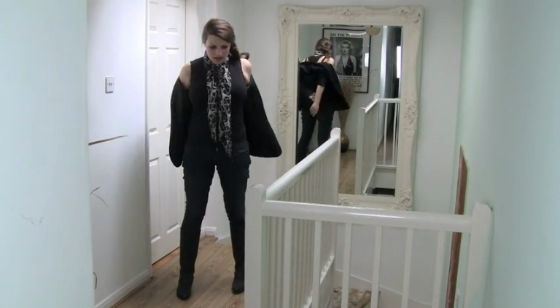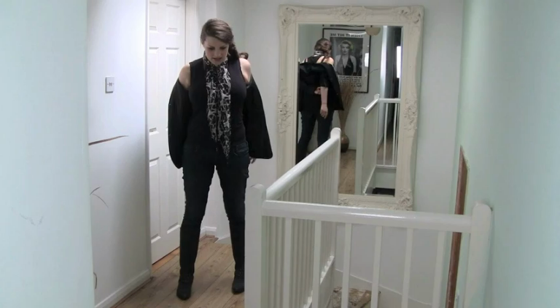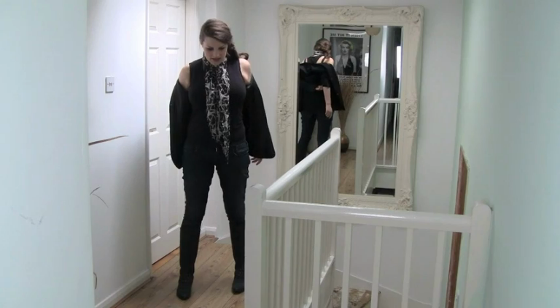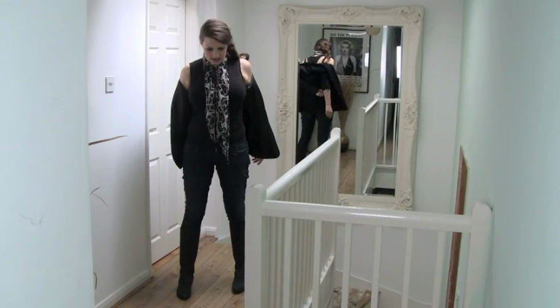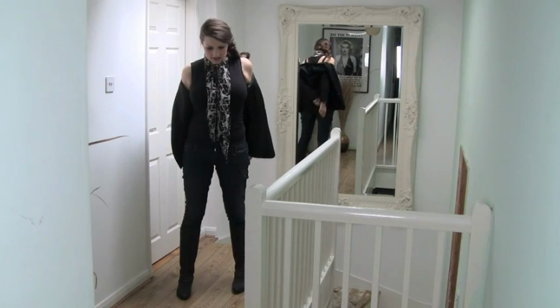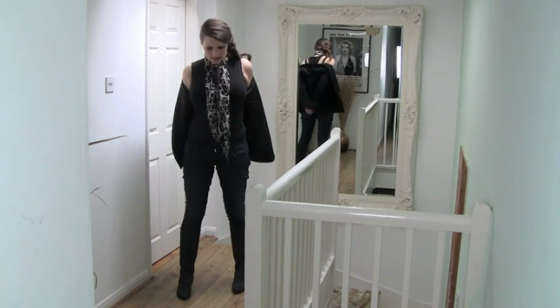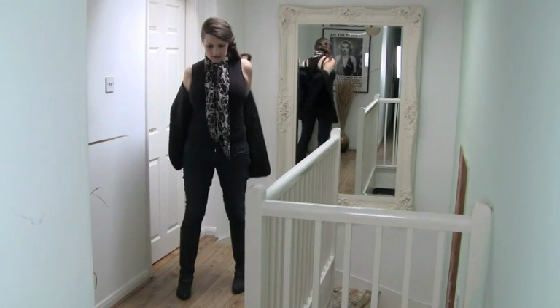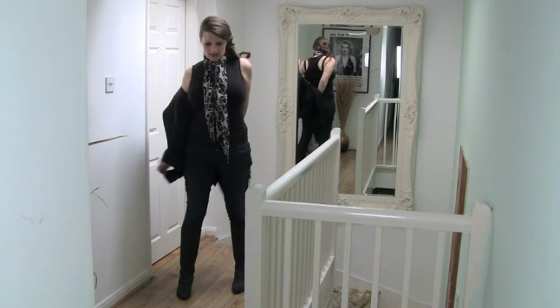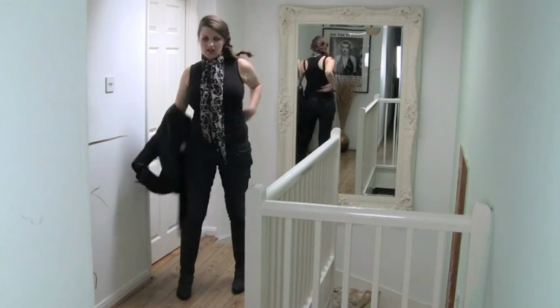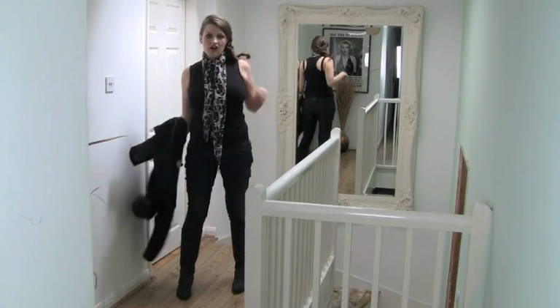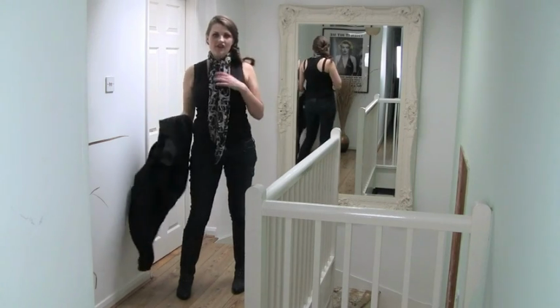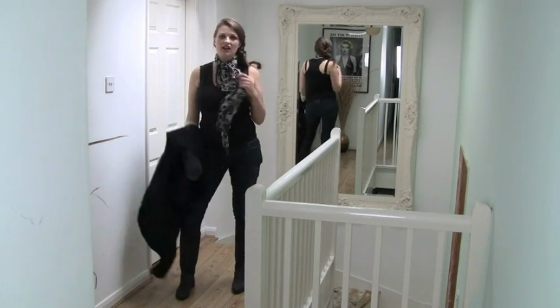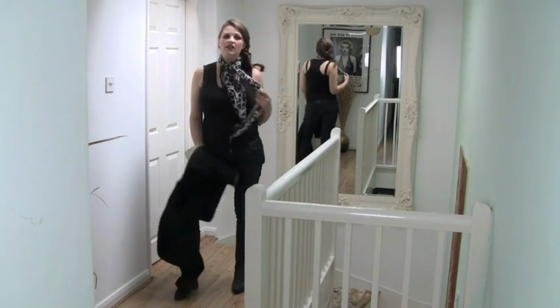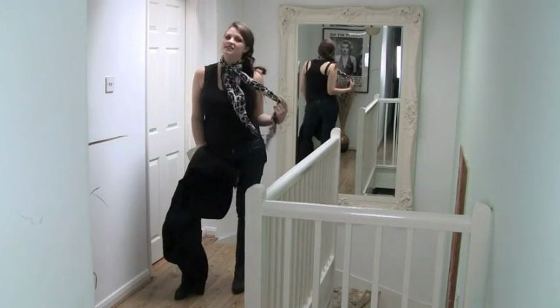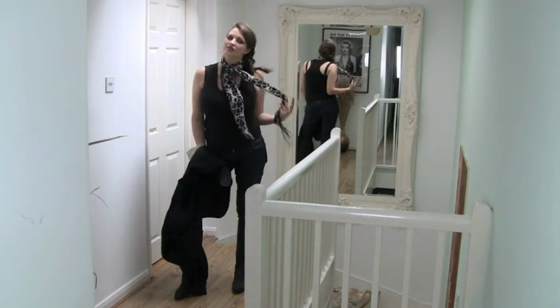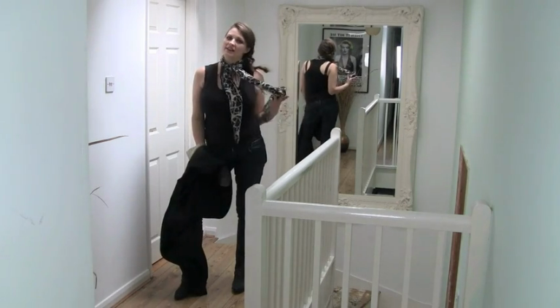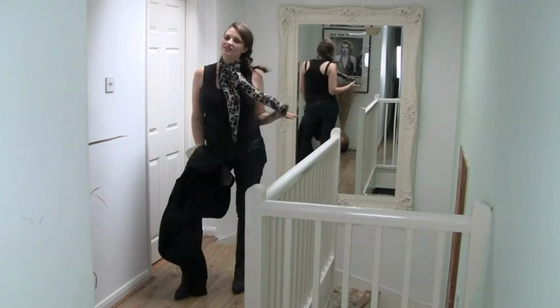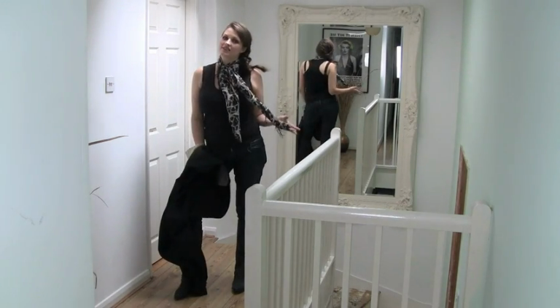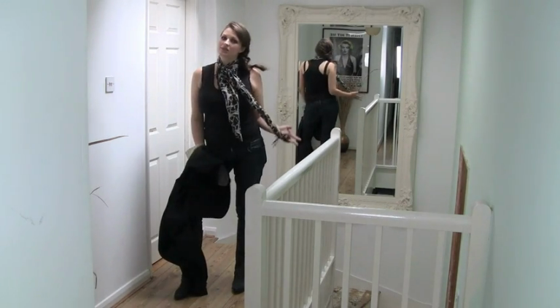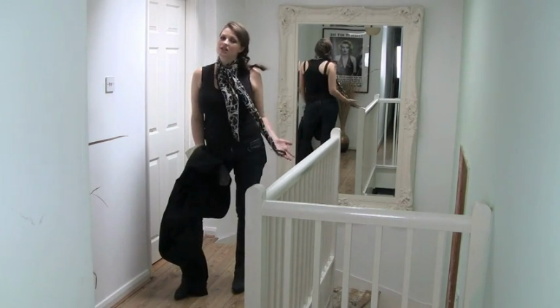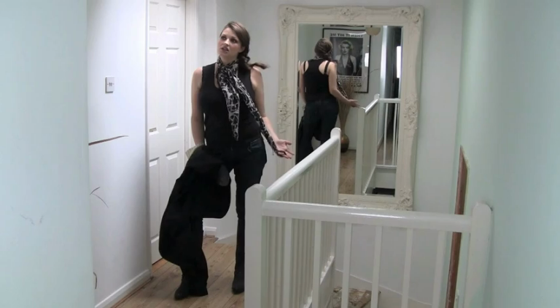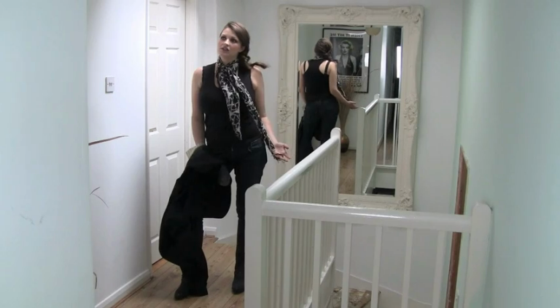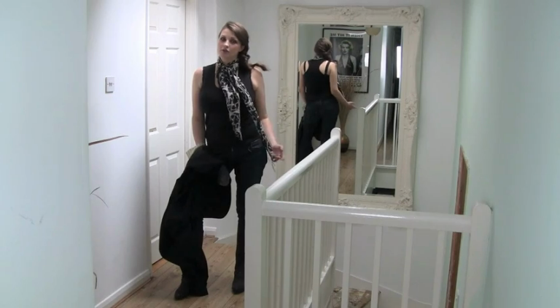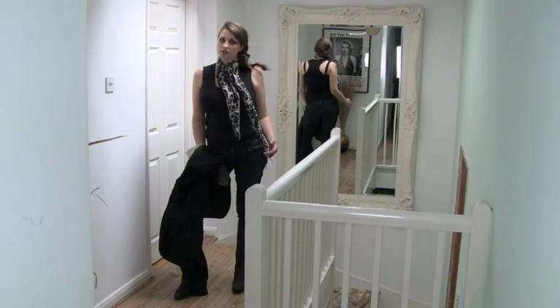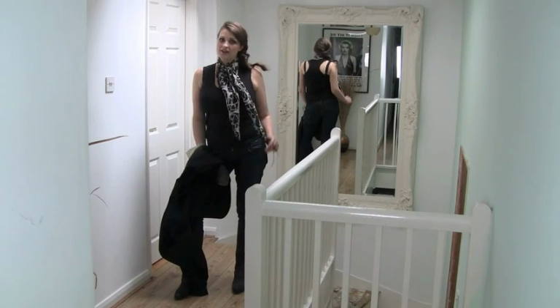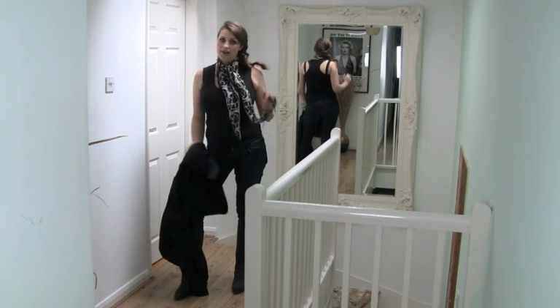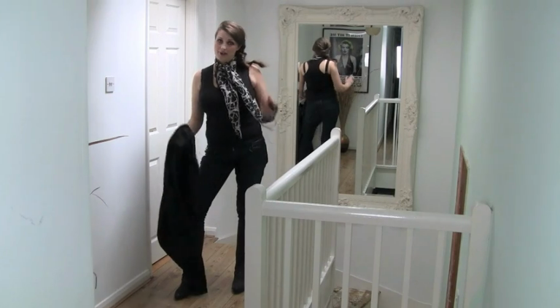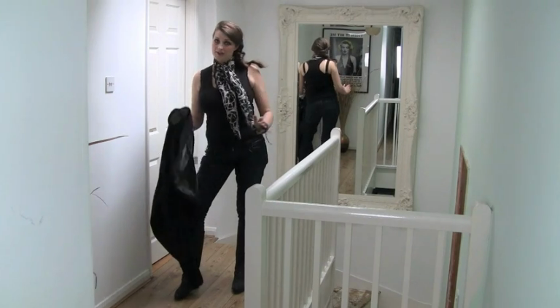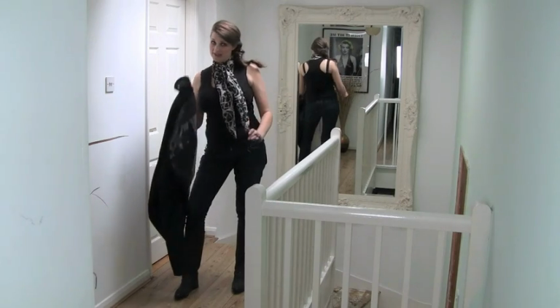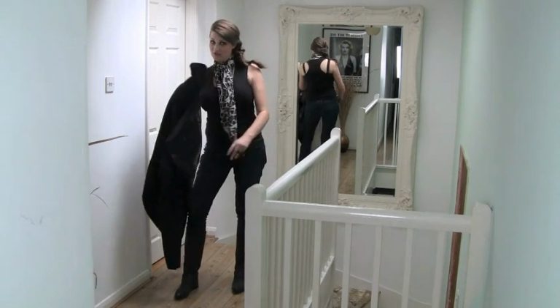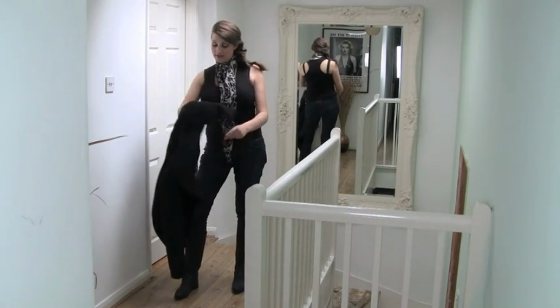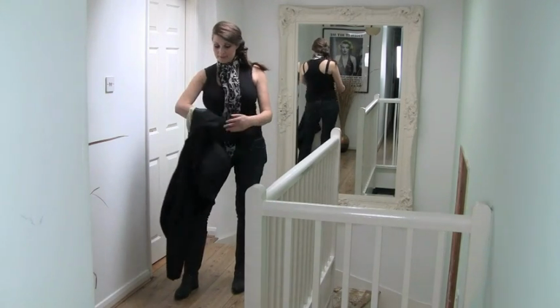This scarf I got in the sale from ASOS. It was £40 but I paid £20 for it.